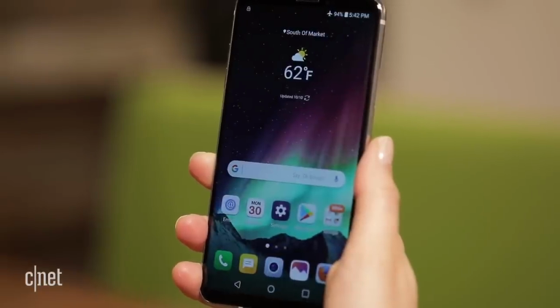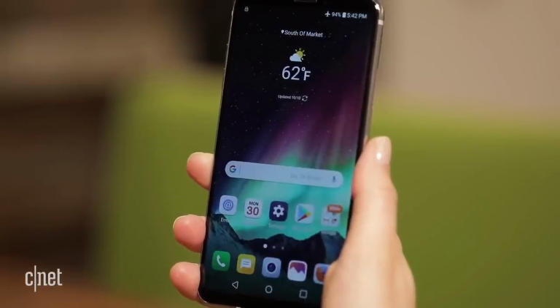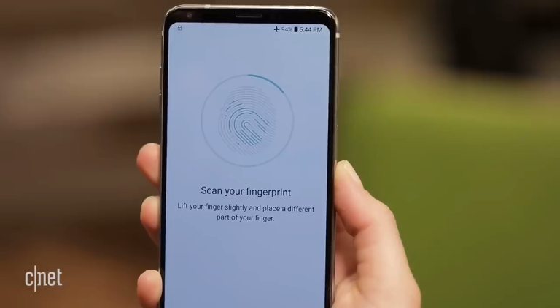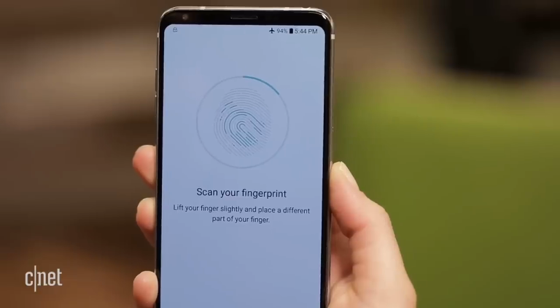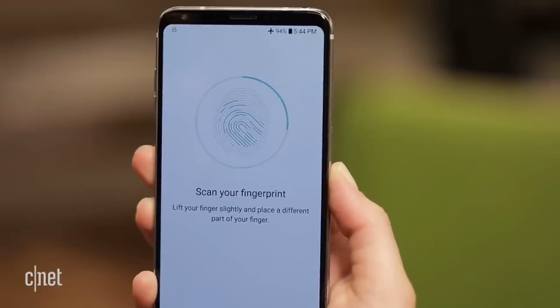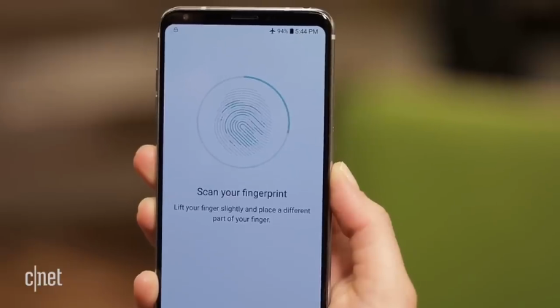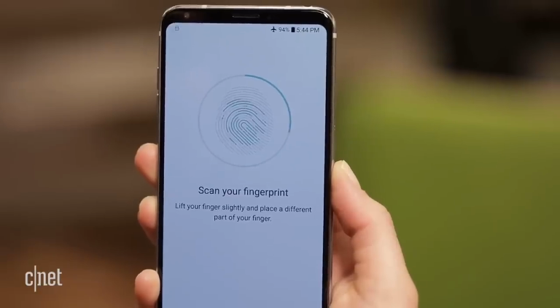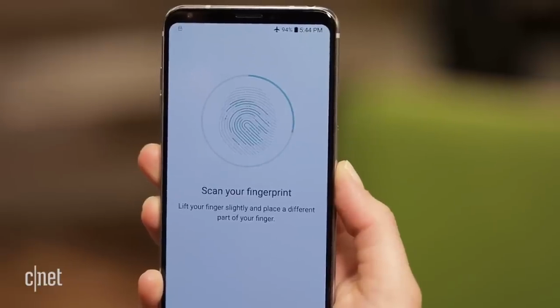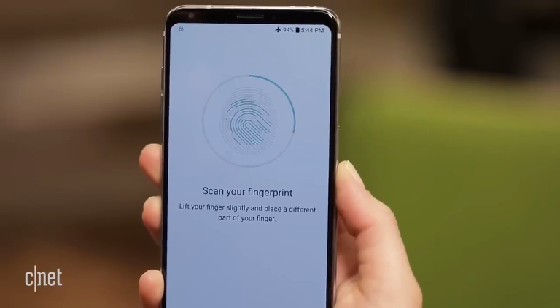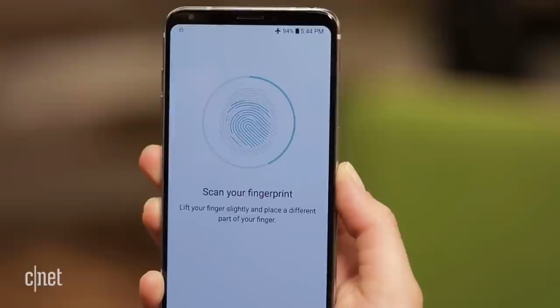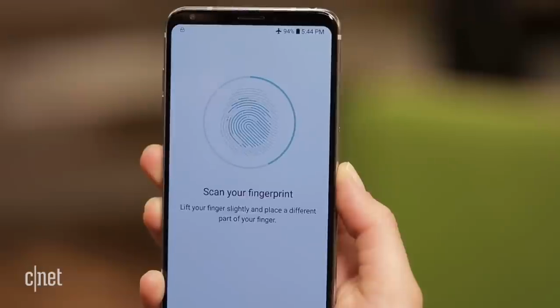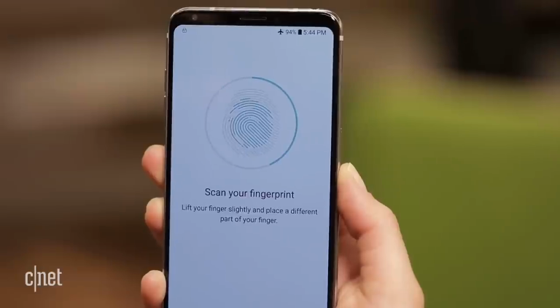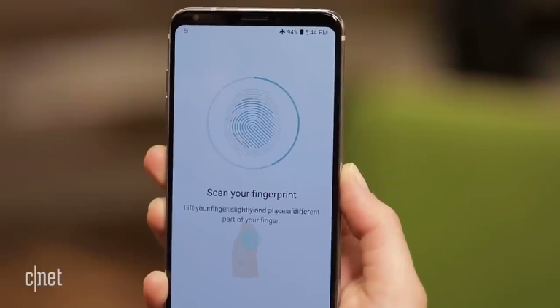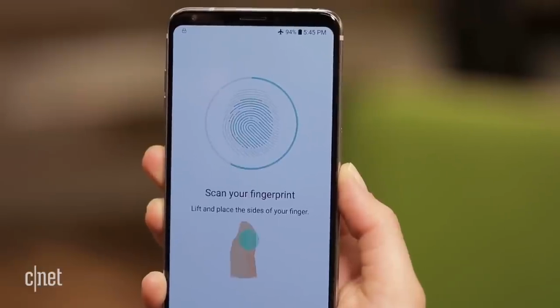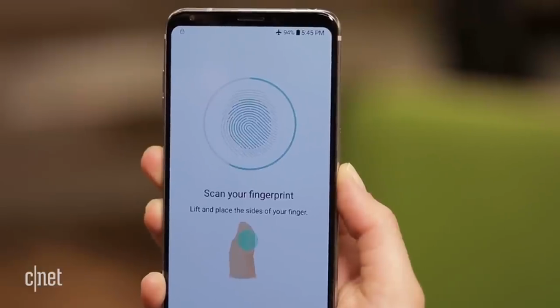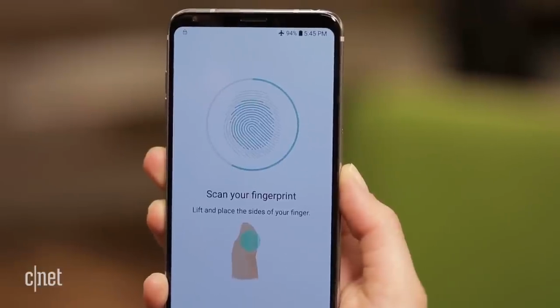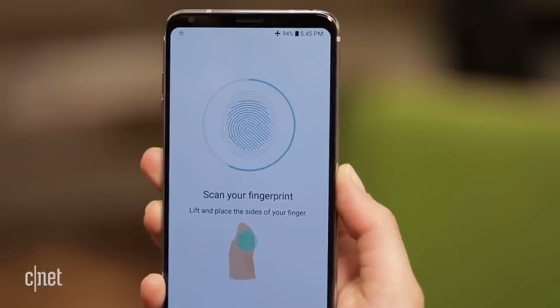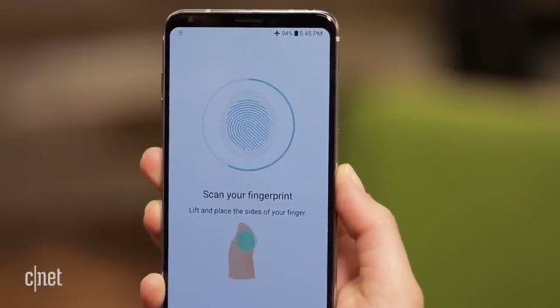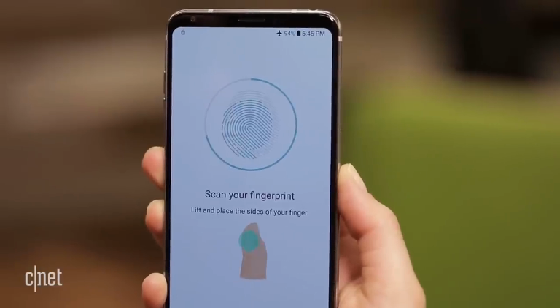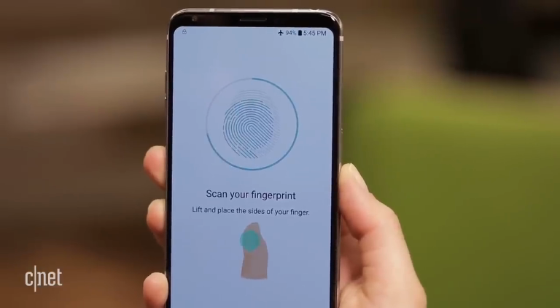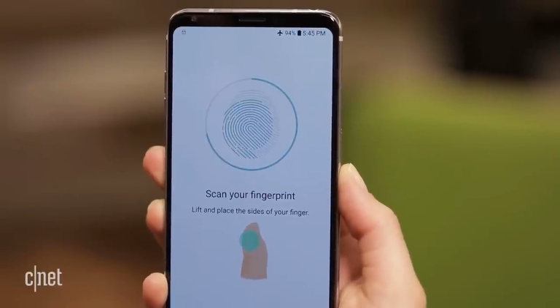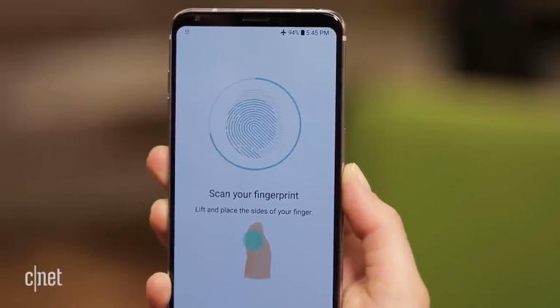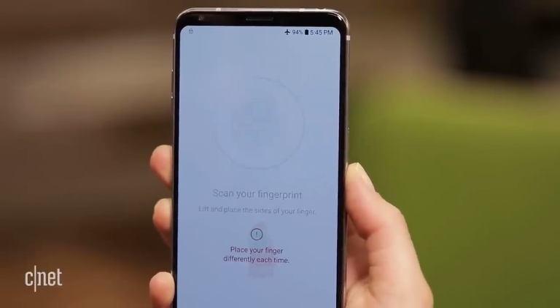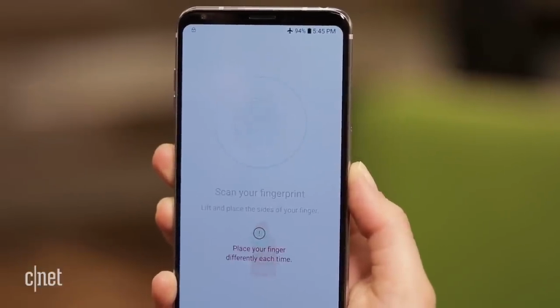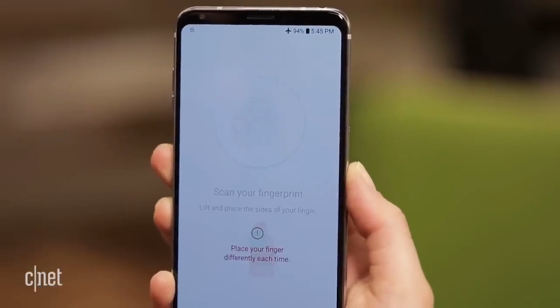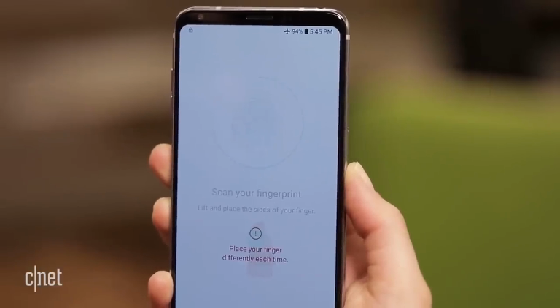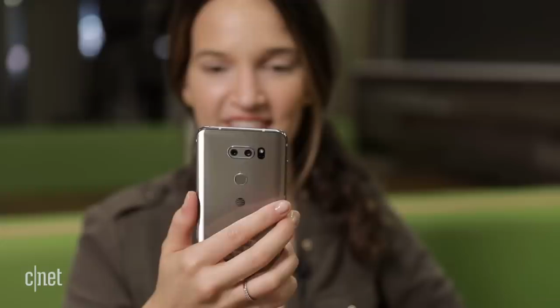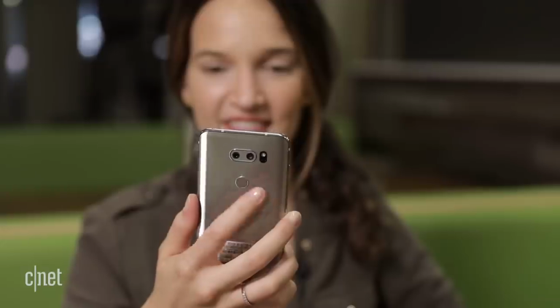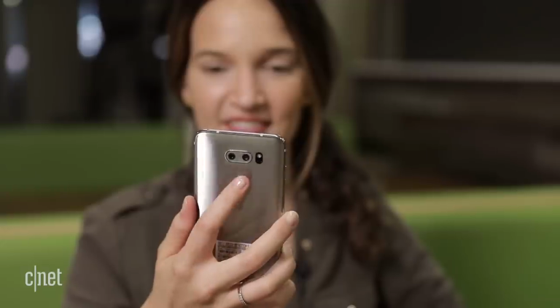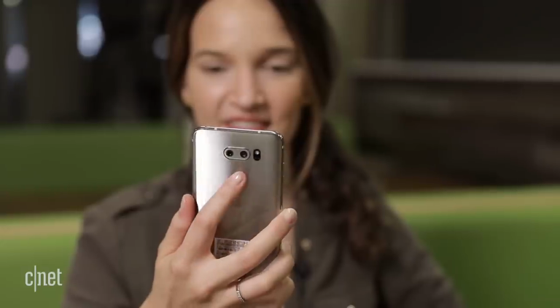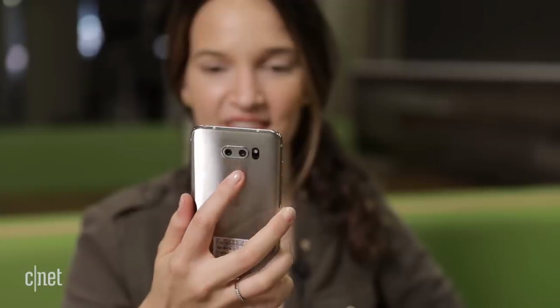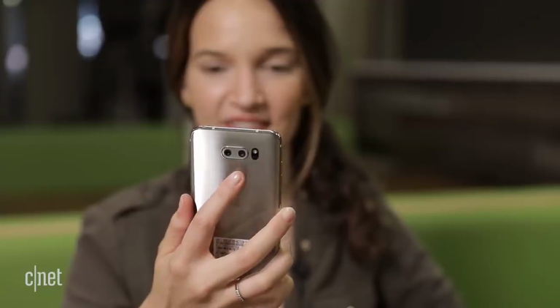But neither method is as secure as your fingerprint, so you still have the option to use a scanner on the back of the phone.